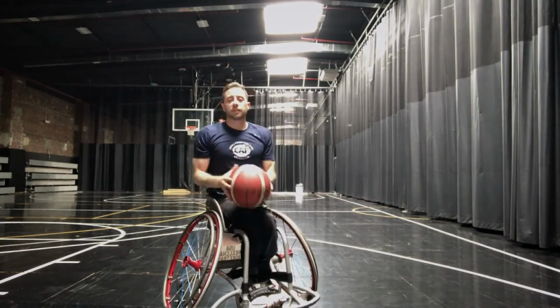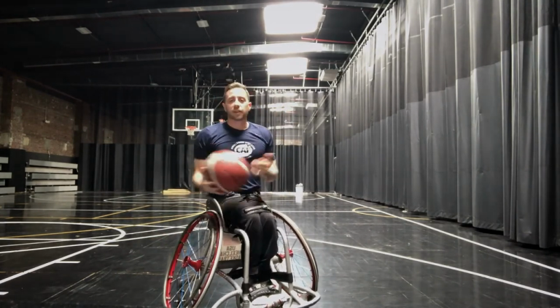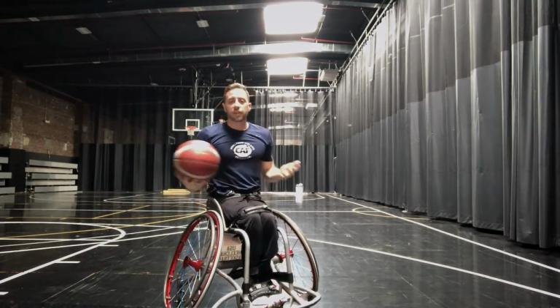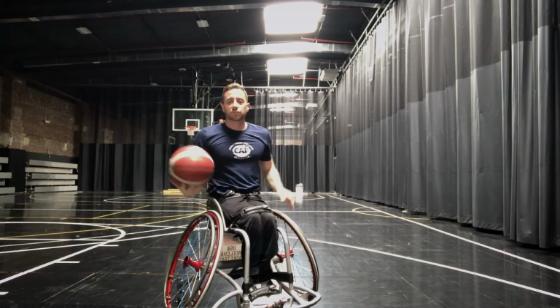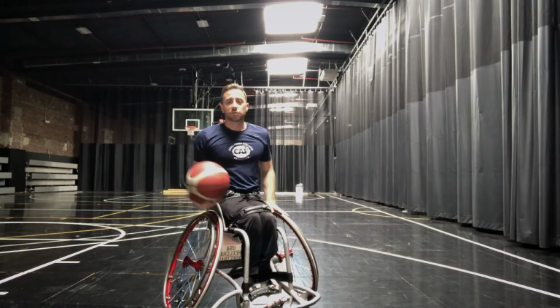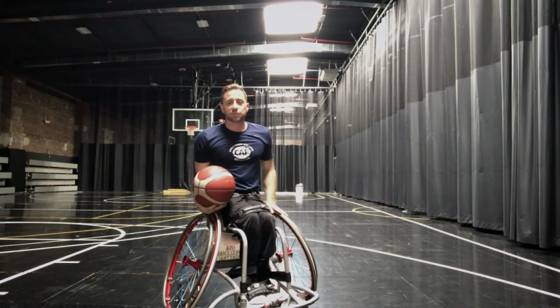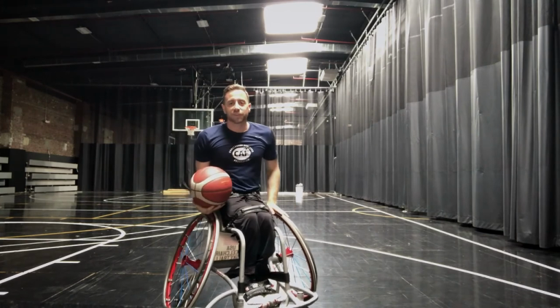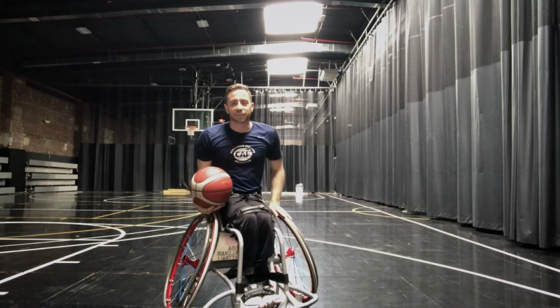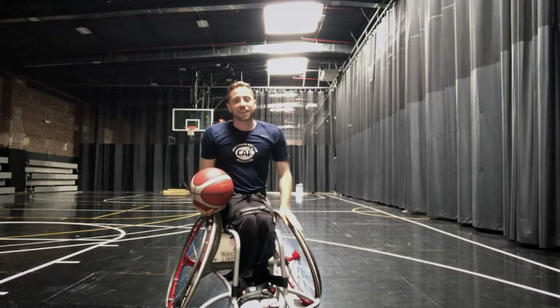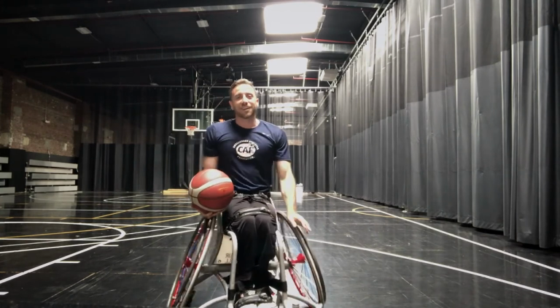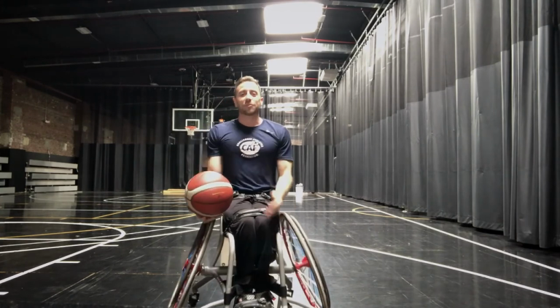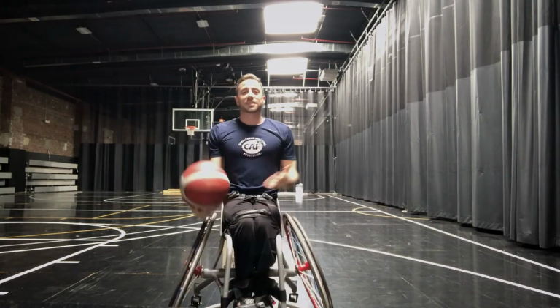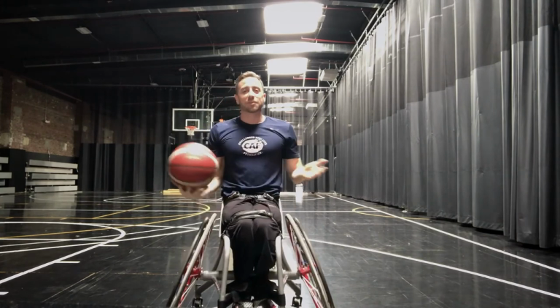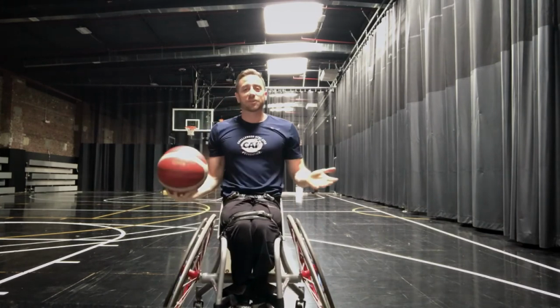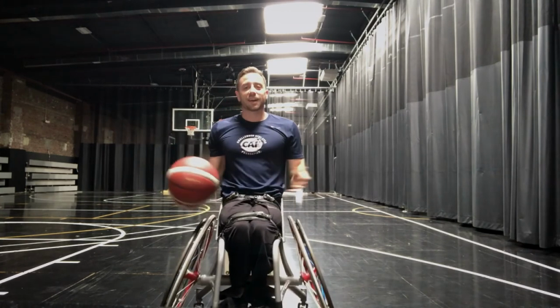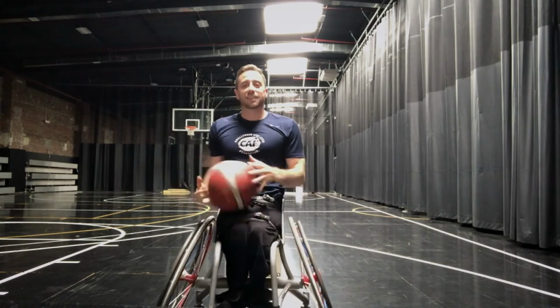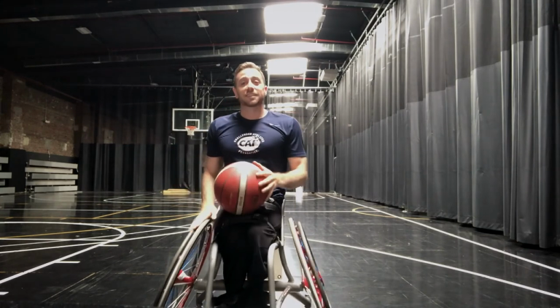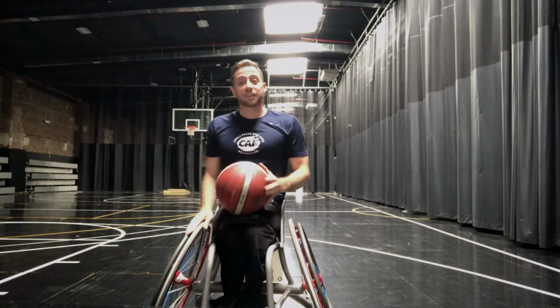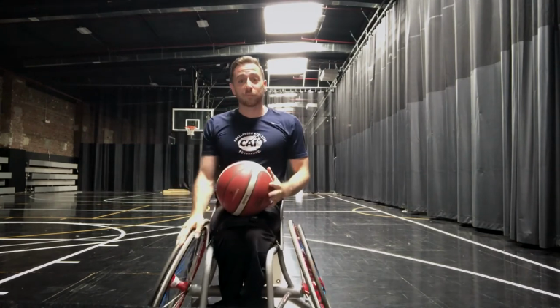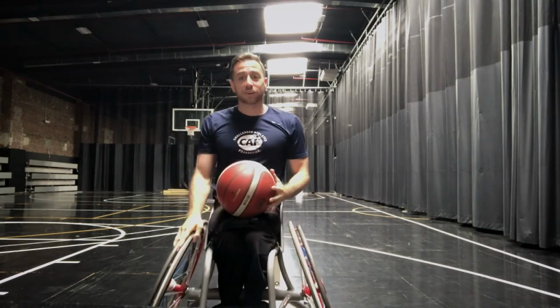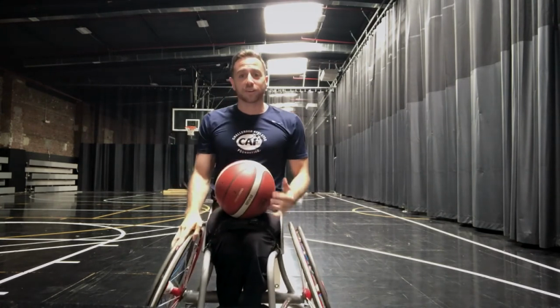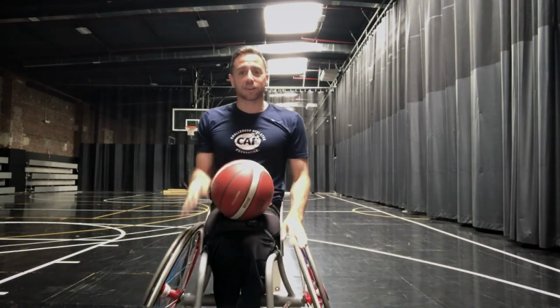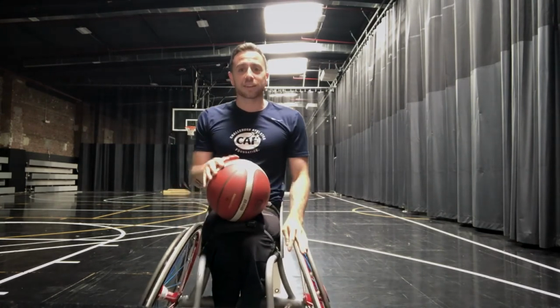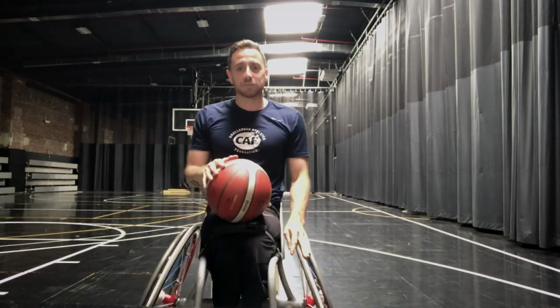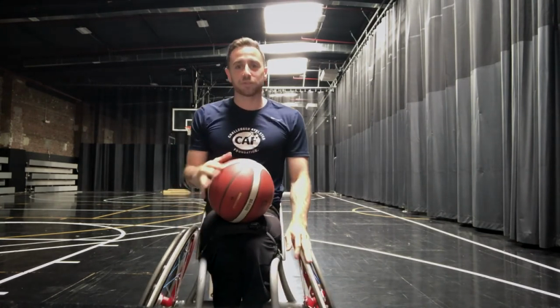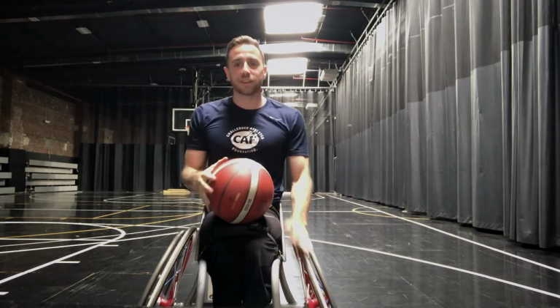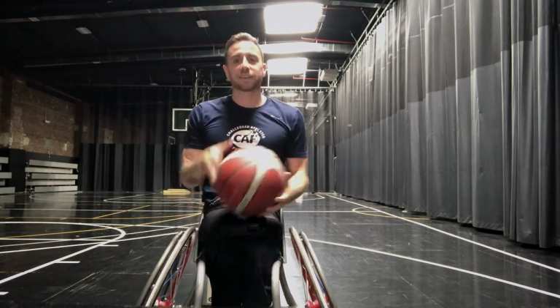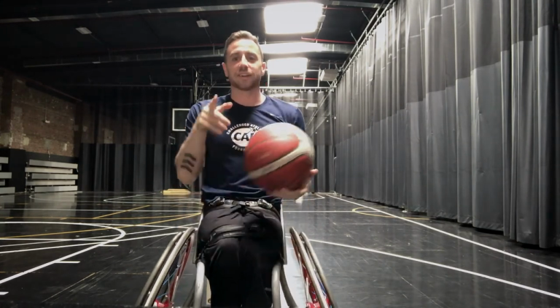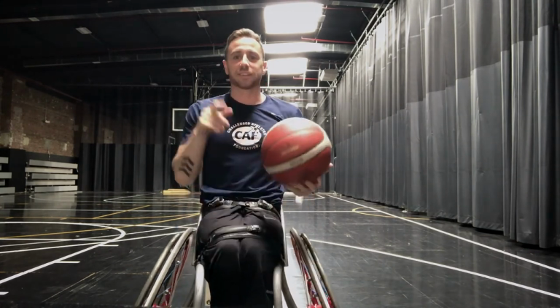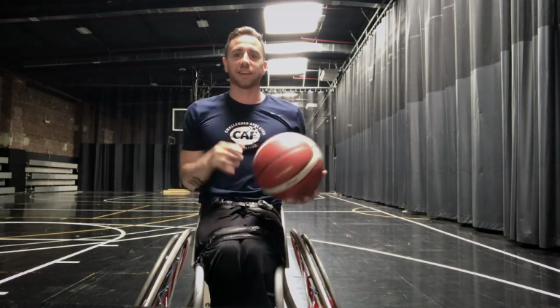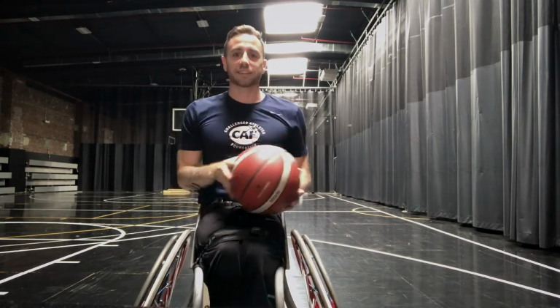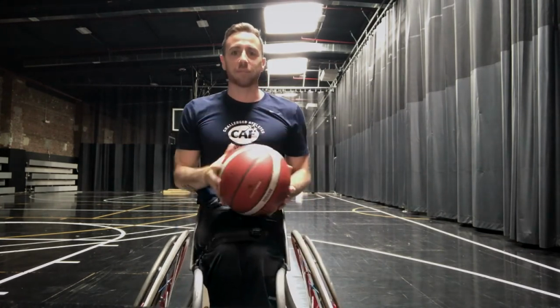And that's form shooting. I hope this helps you guys. Keep working hard, keep shooting, and I'll see you next time.